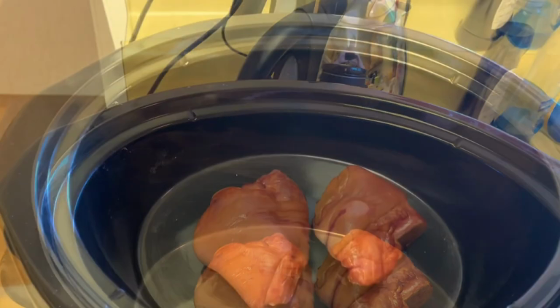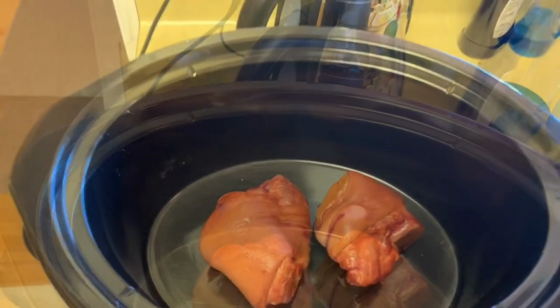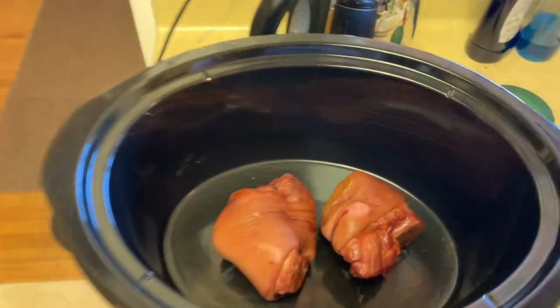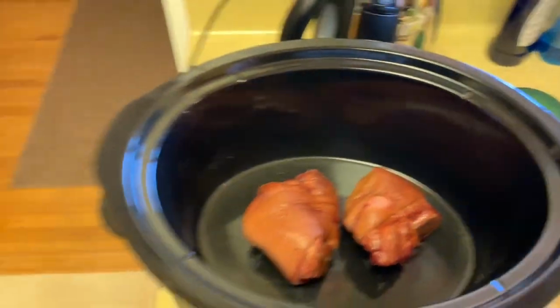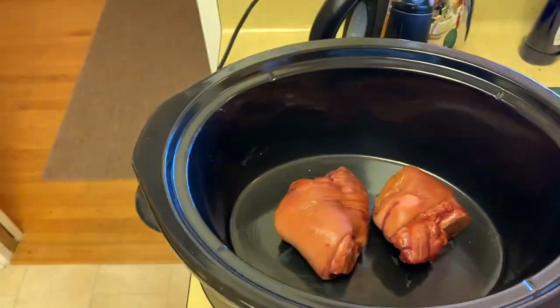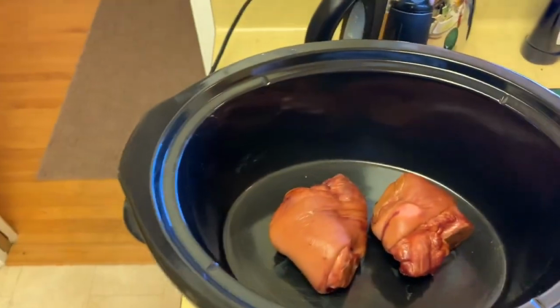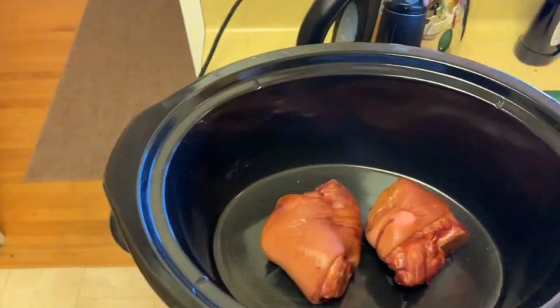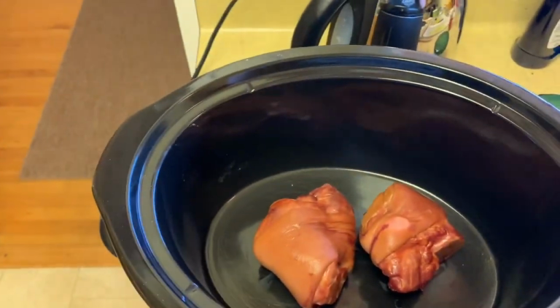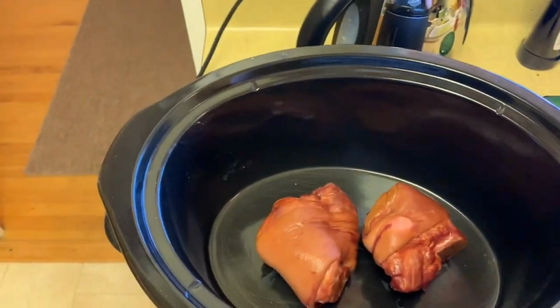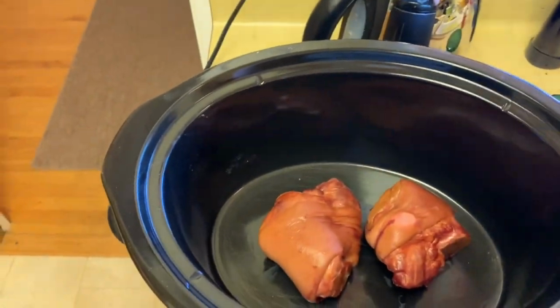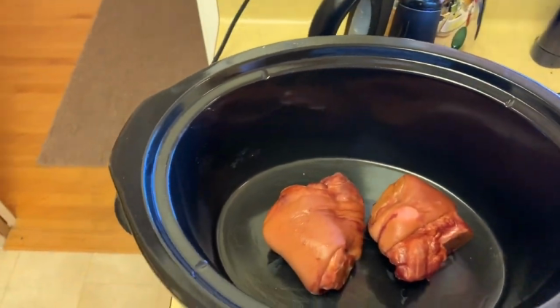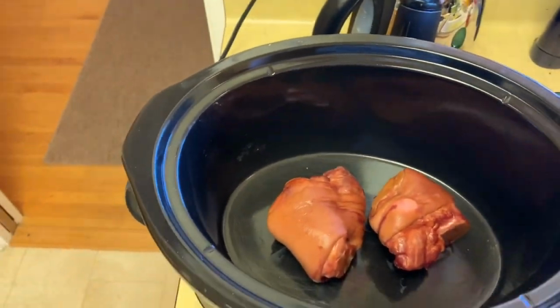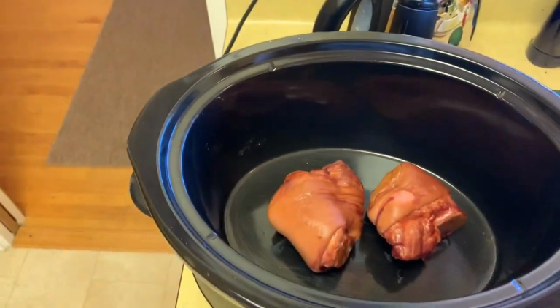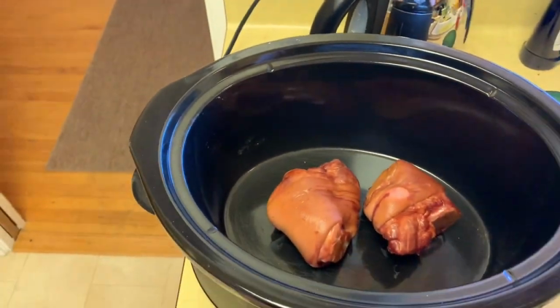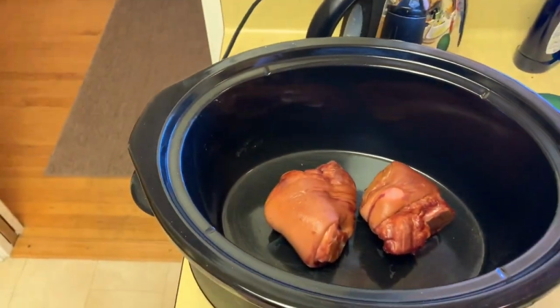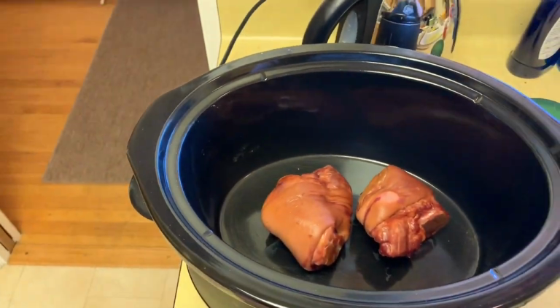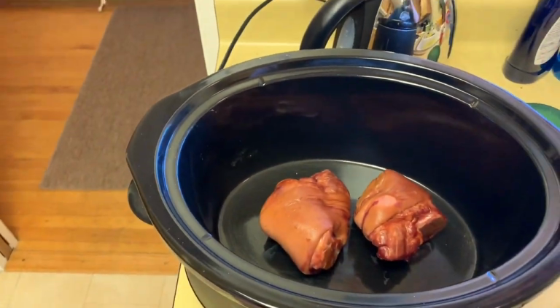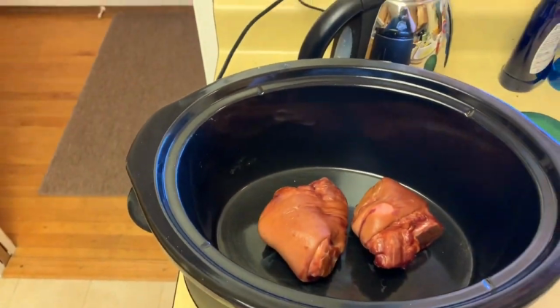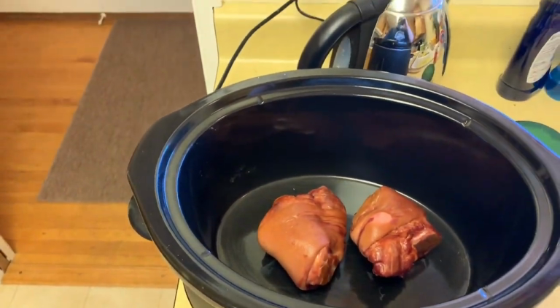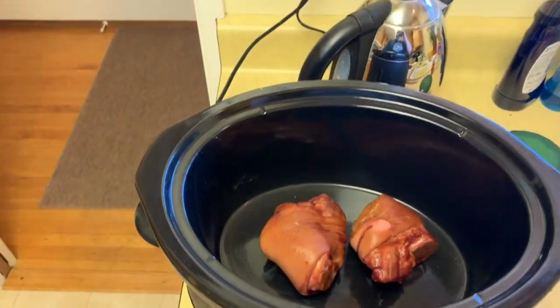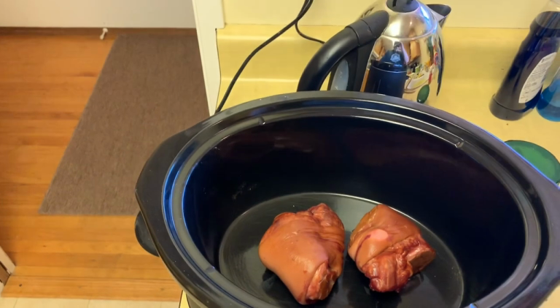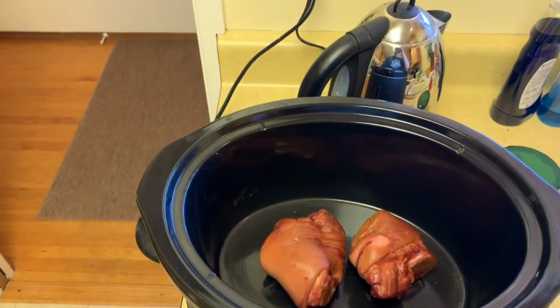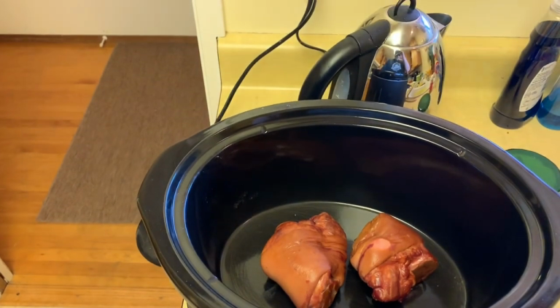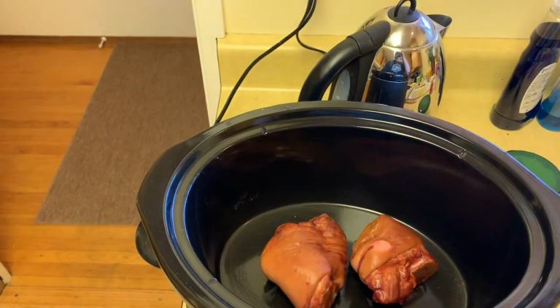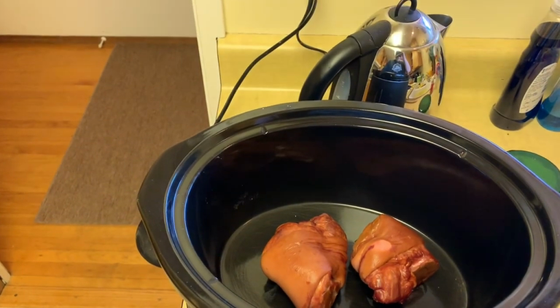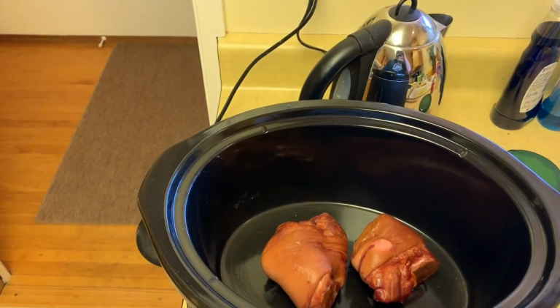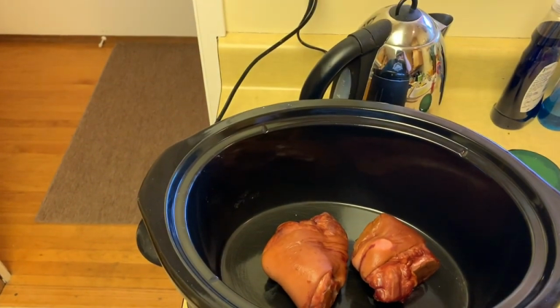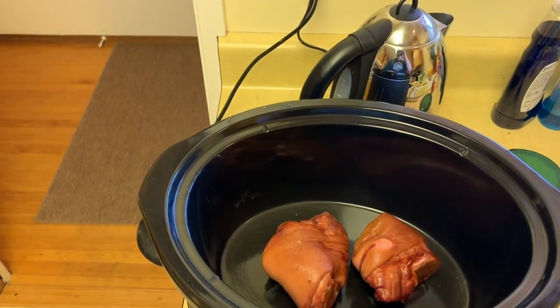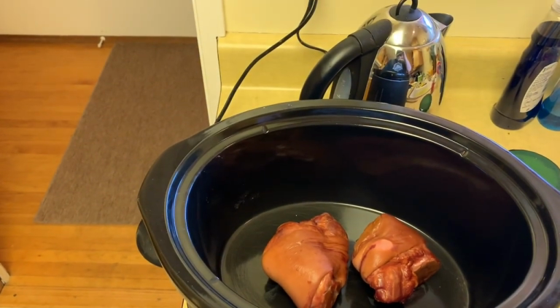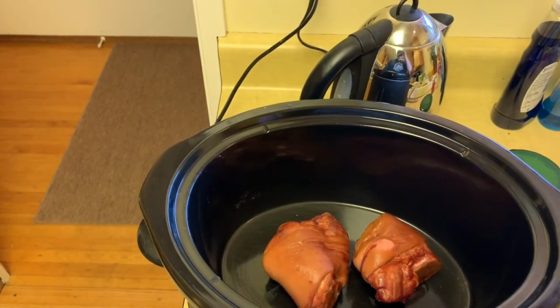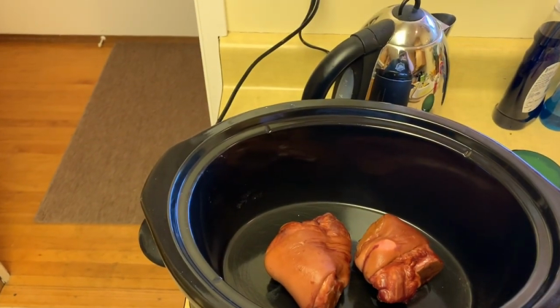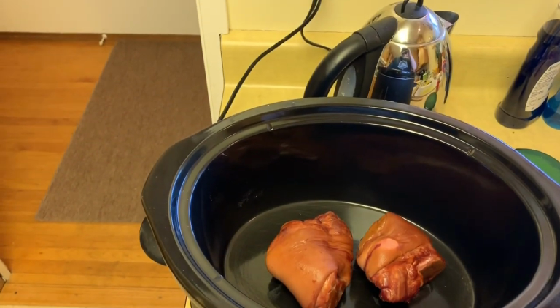Hello everybody and welcome to another edition of Drew's Food Reviews. Today I'm making a dish called Hoppin' John.